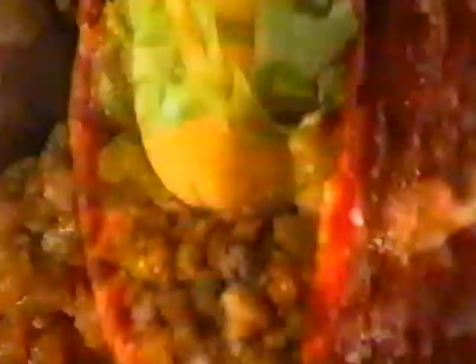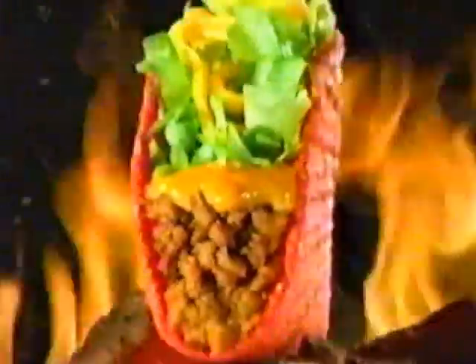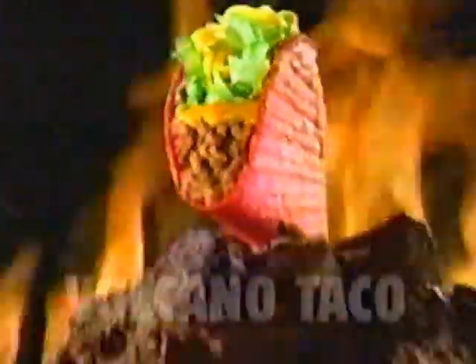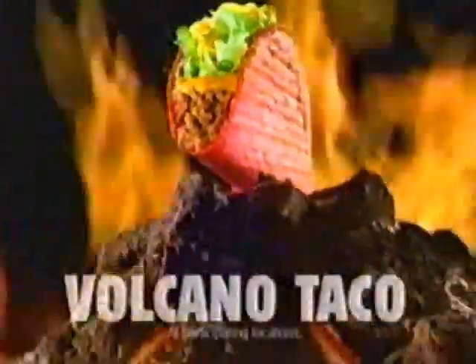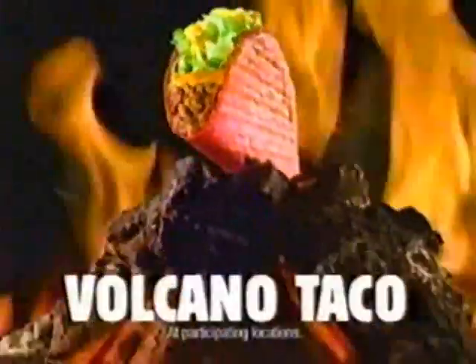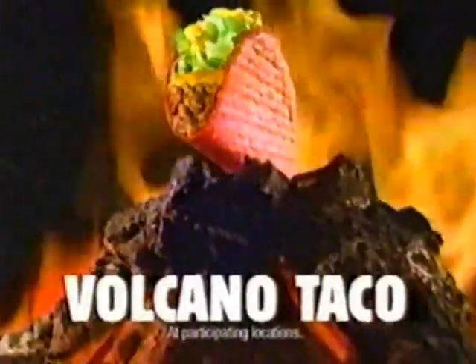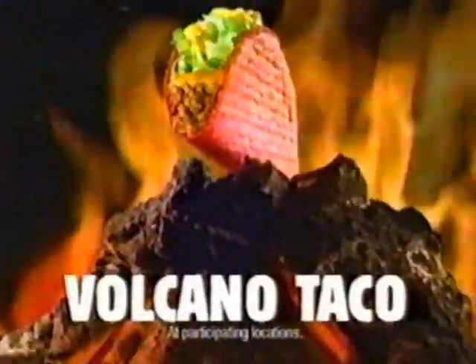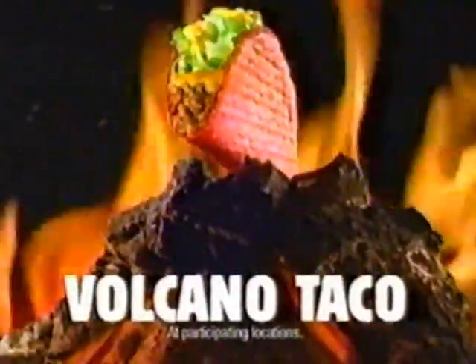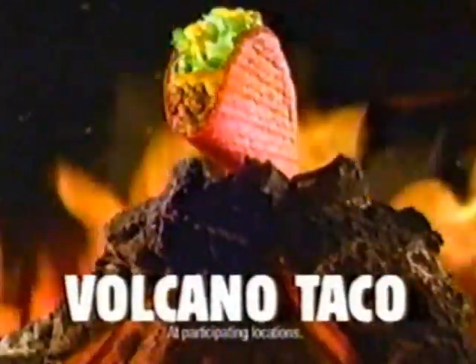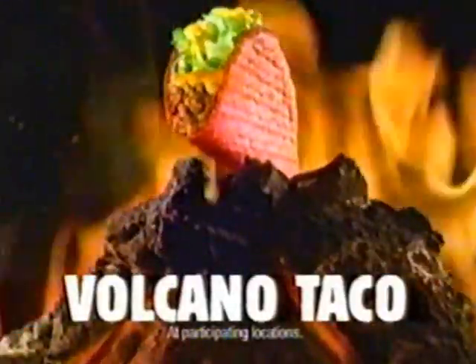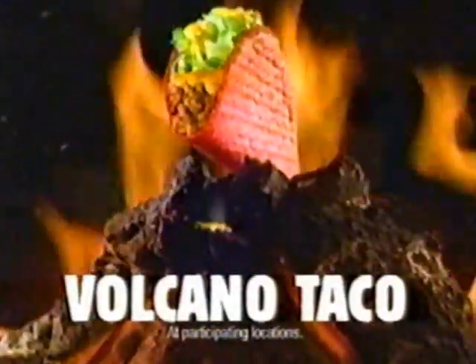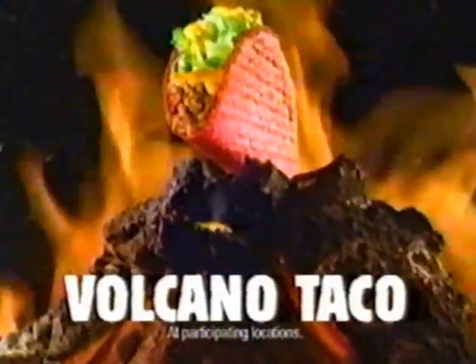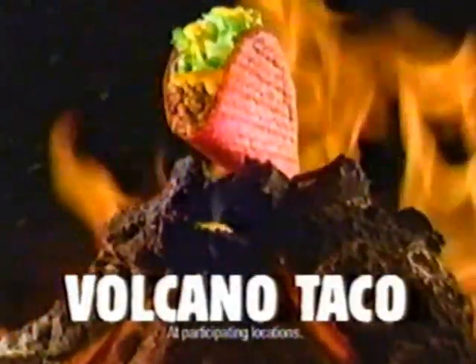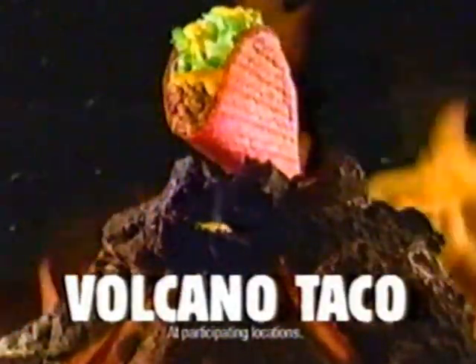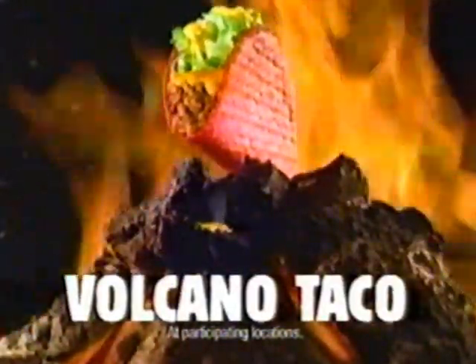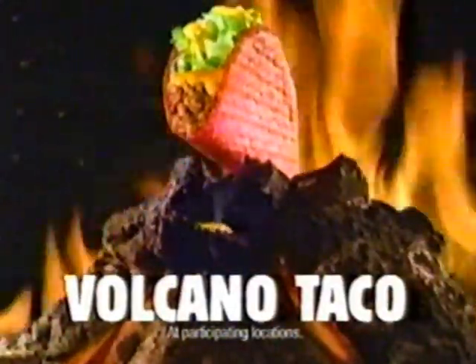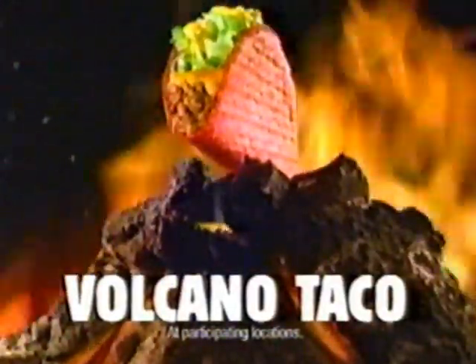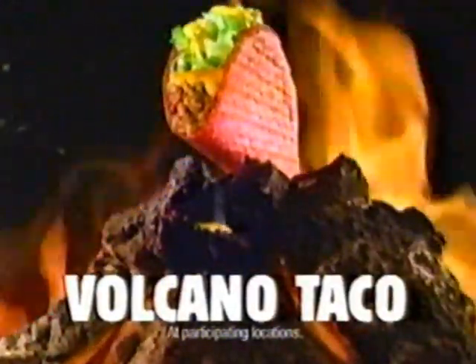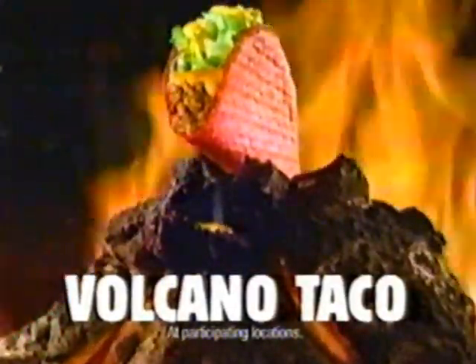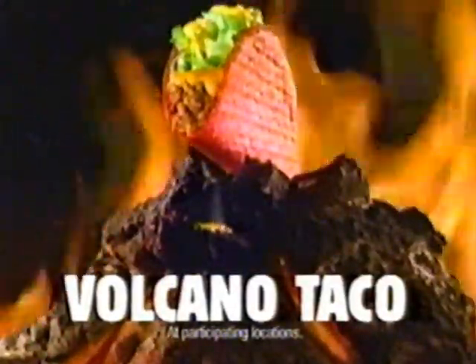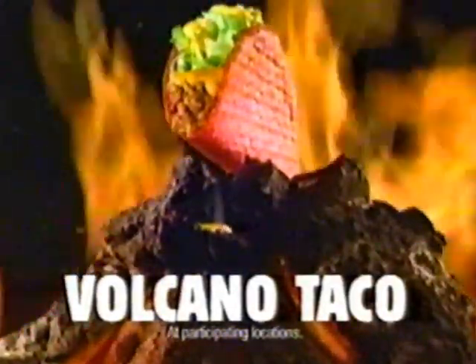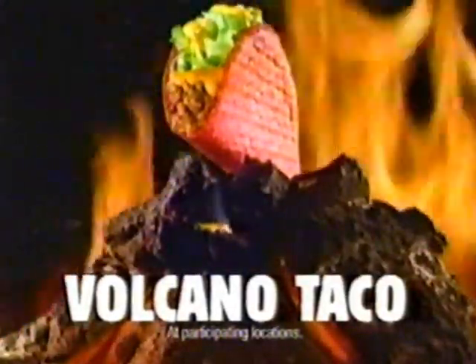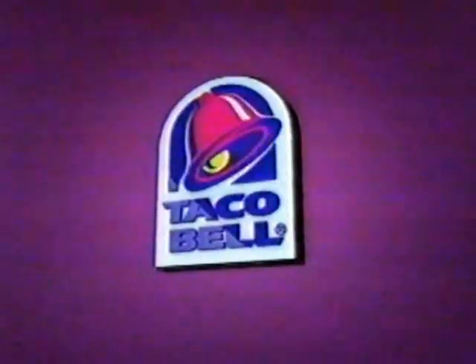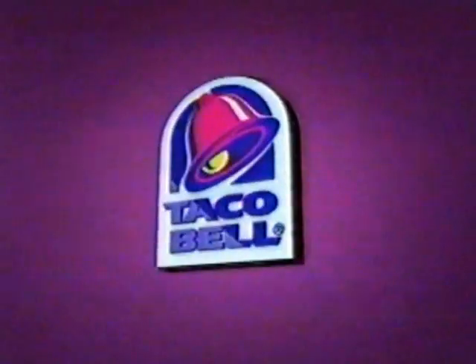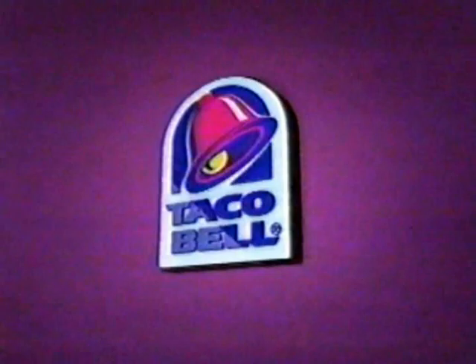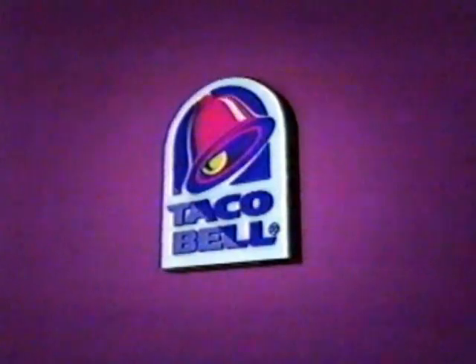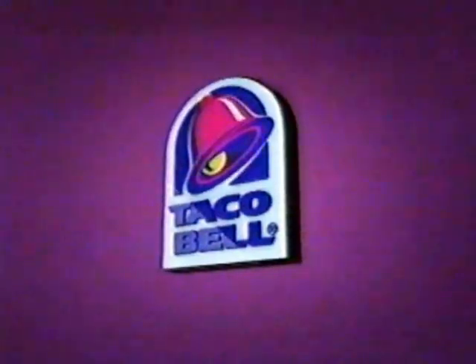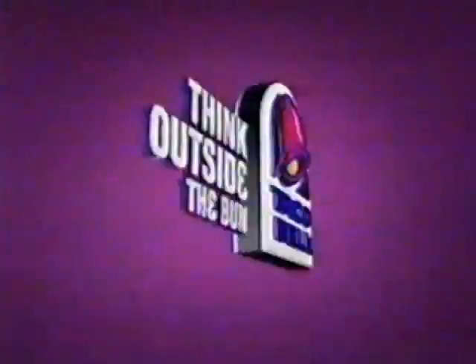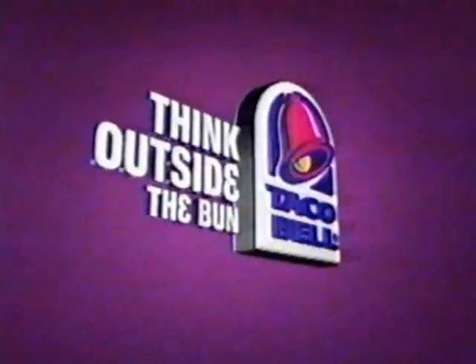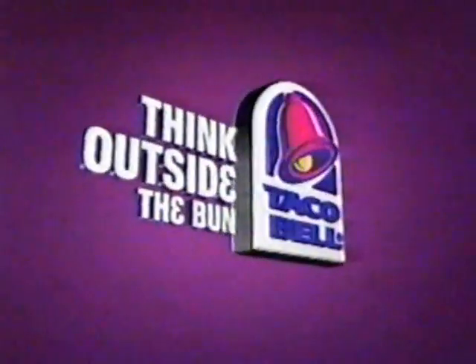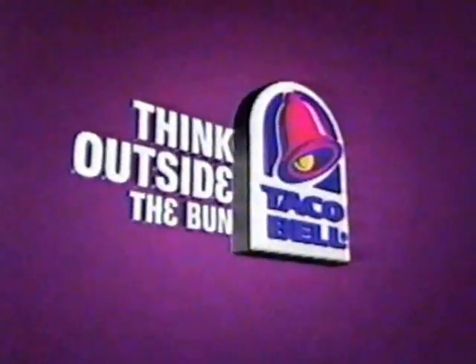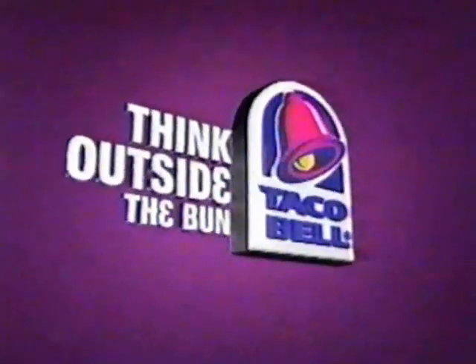The Volcano Taco — get it while it's scorching hot, only at Taco Bell. Think outside the bun.